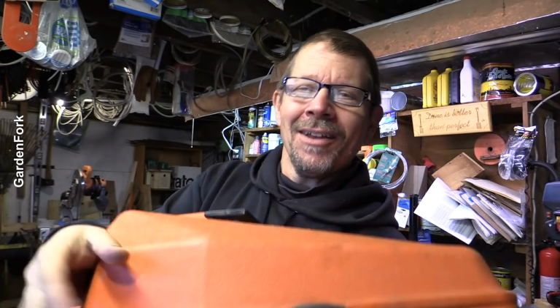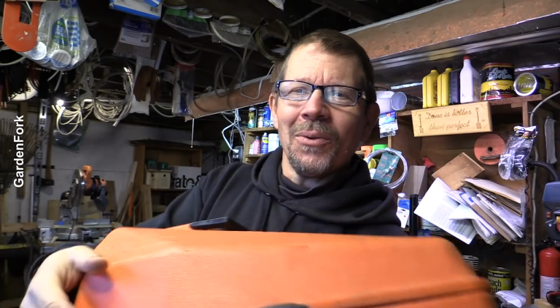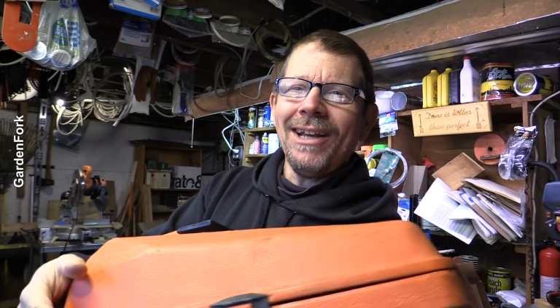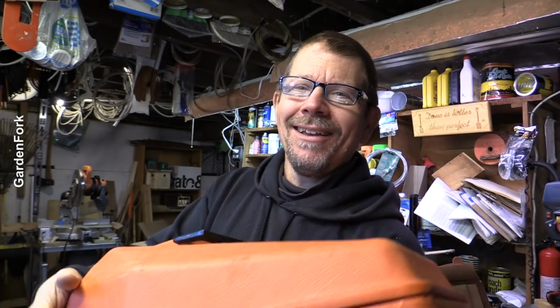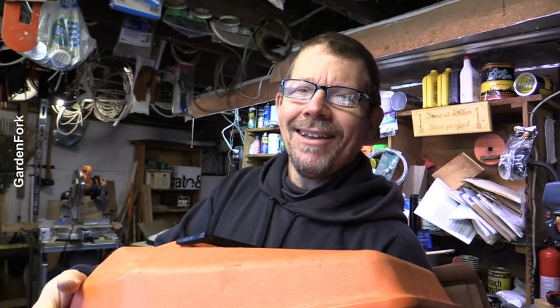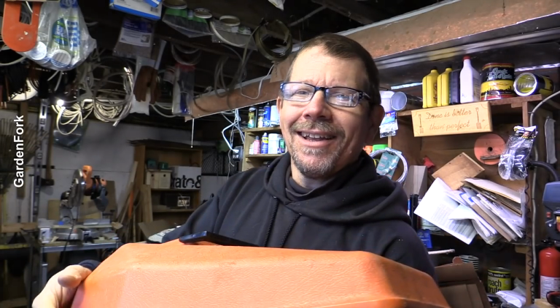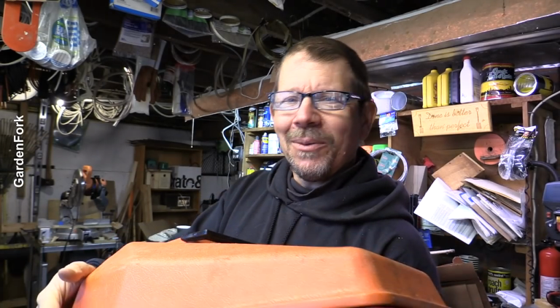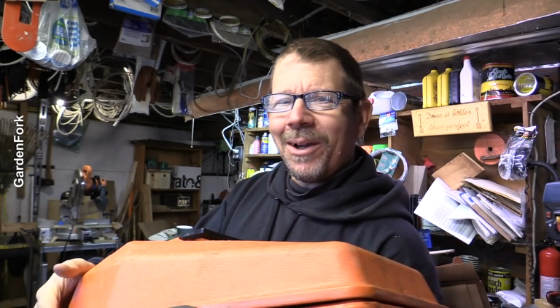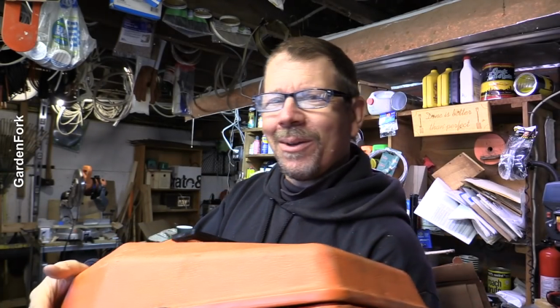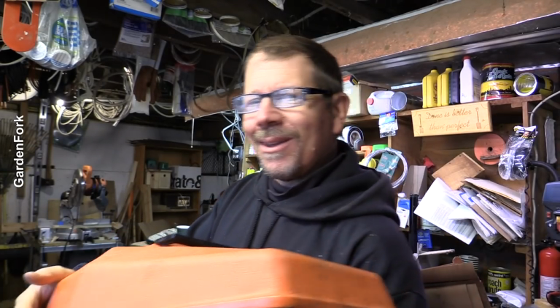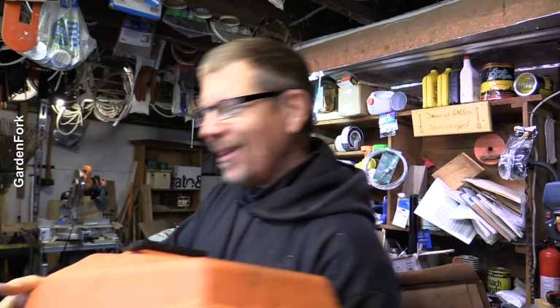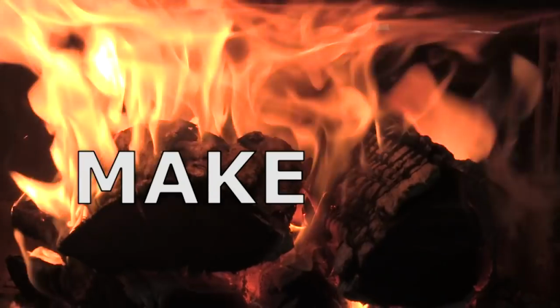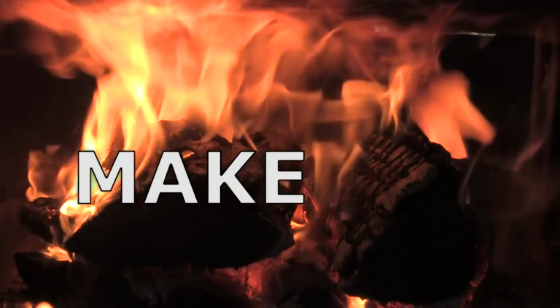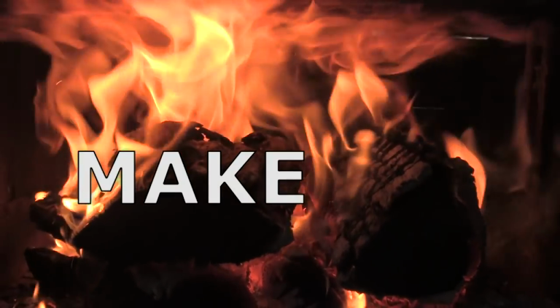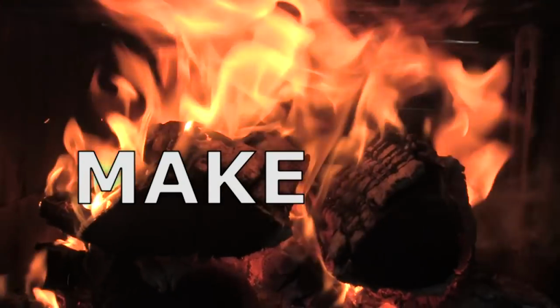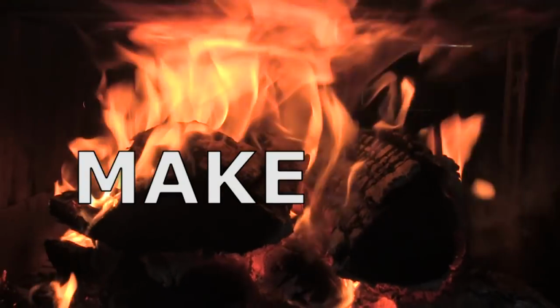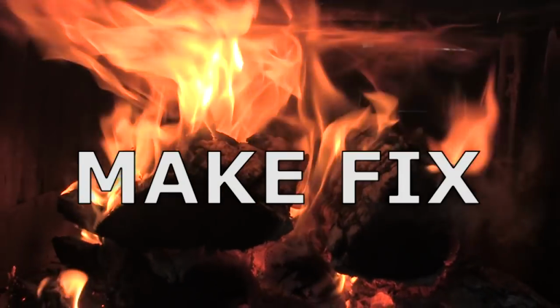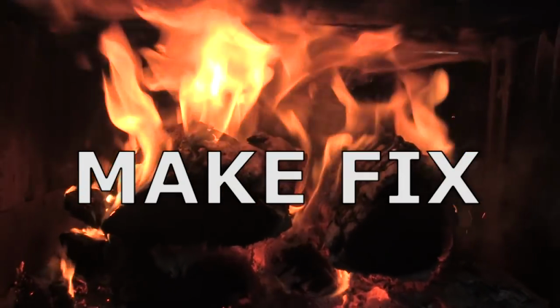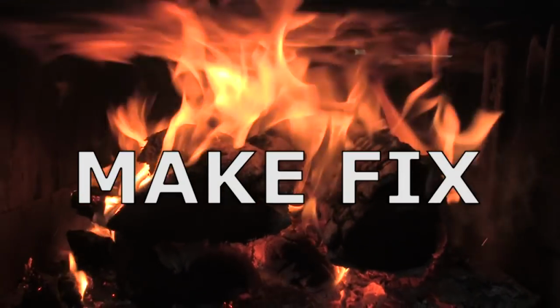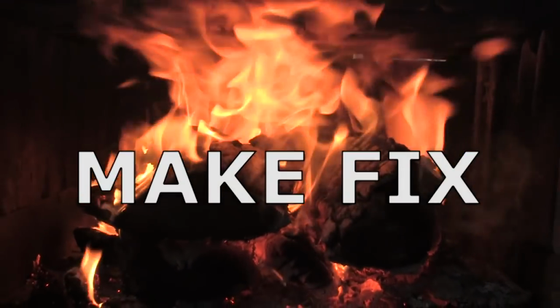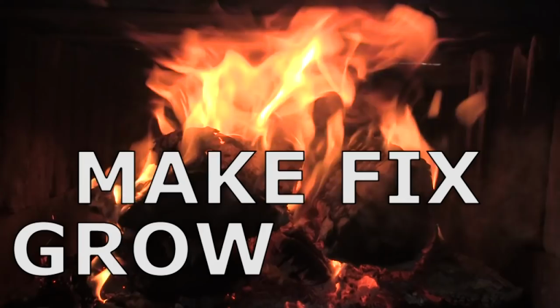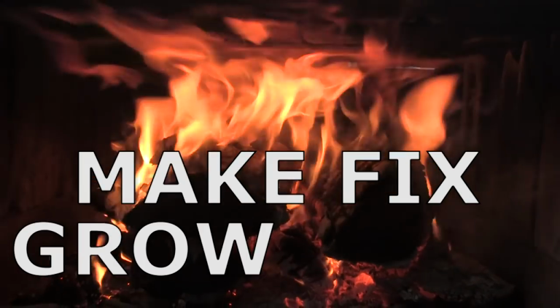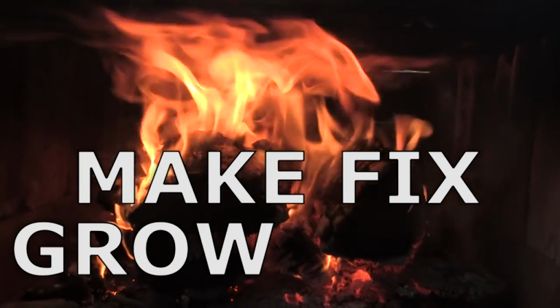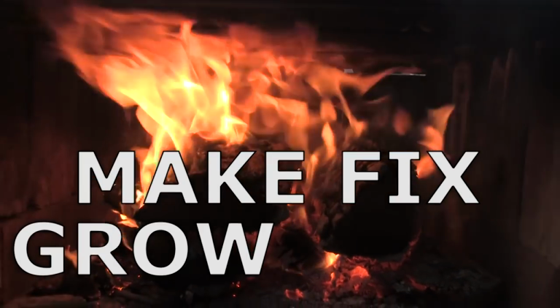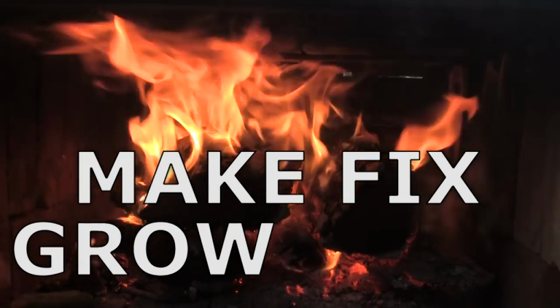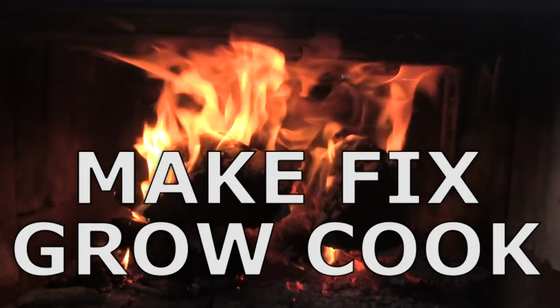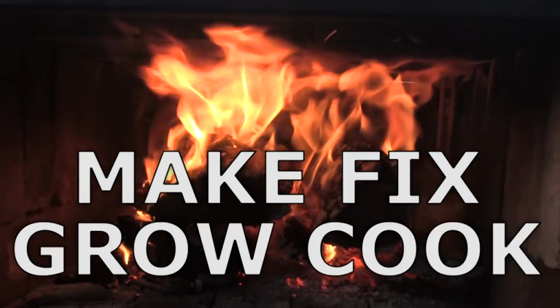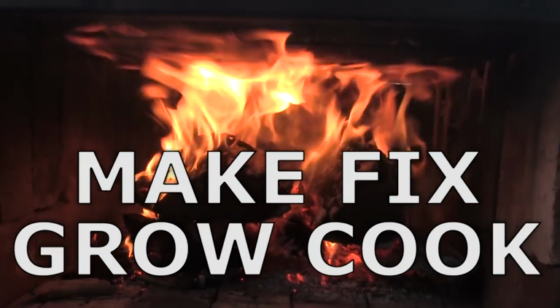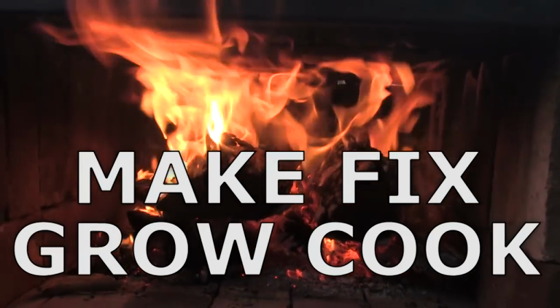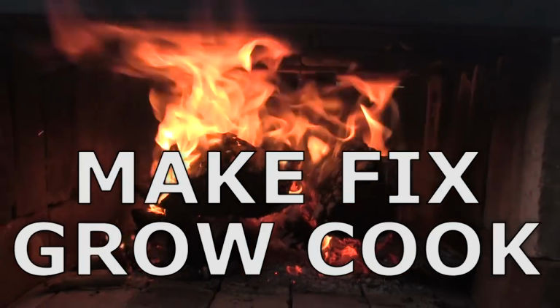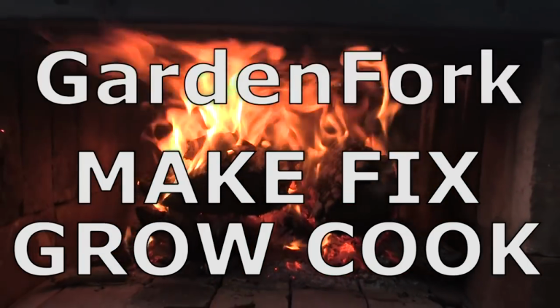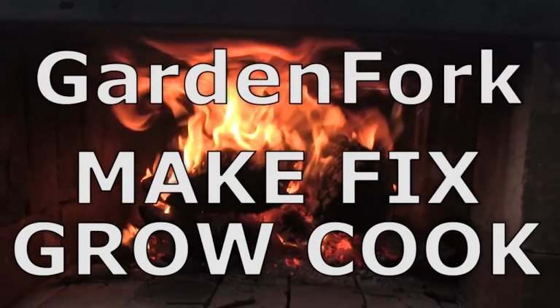Ready? Here we go. Make, fix, grow, cook. Garden fork.